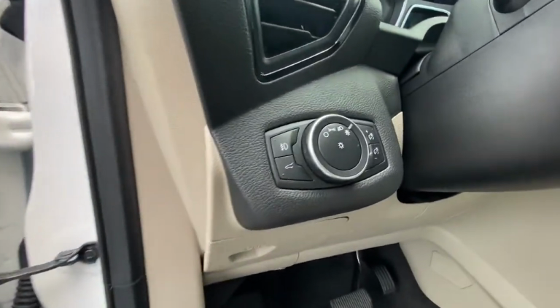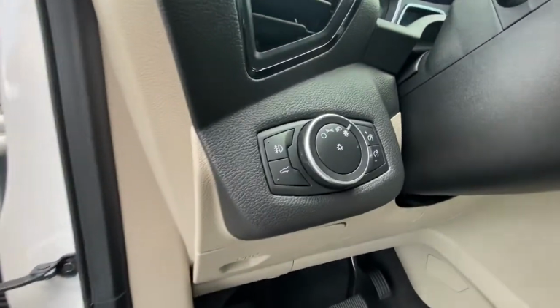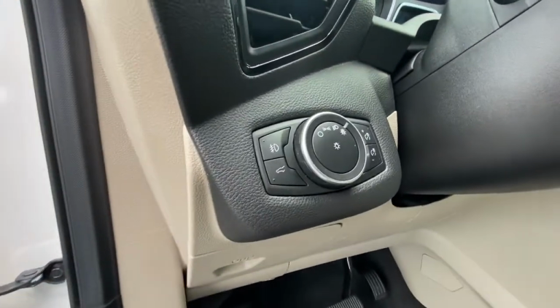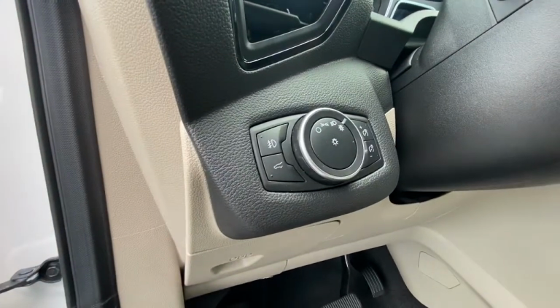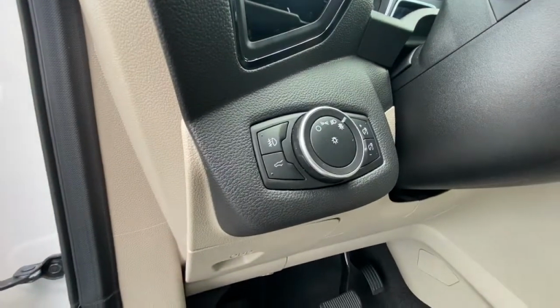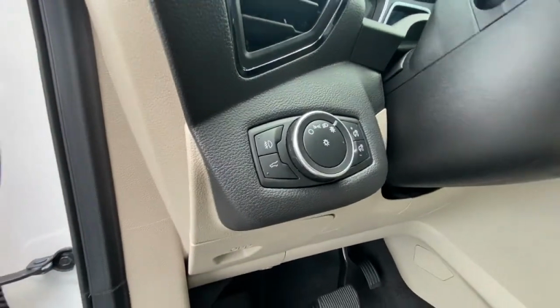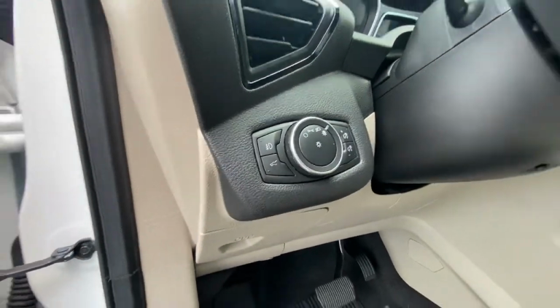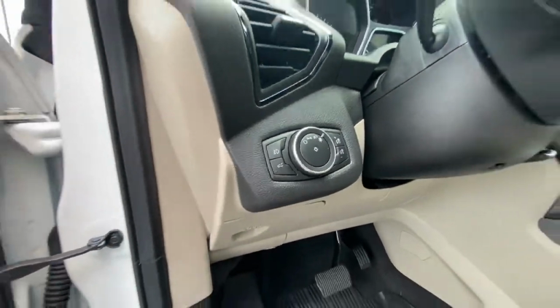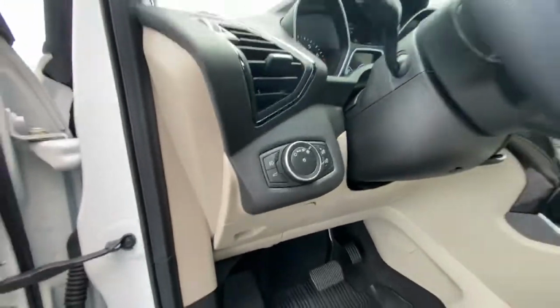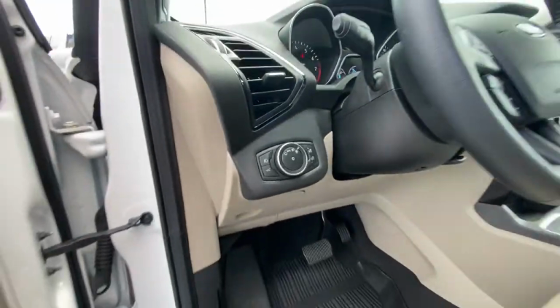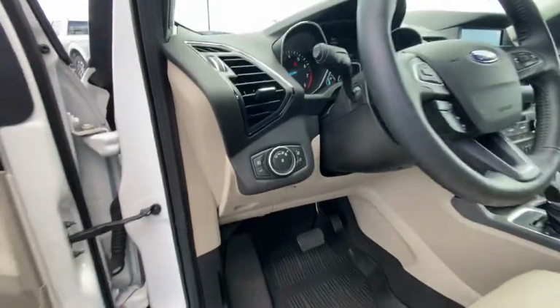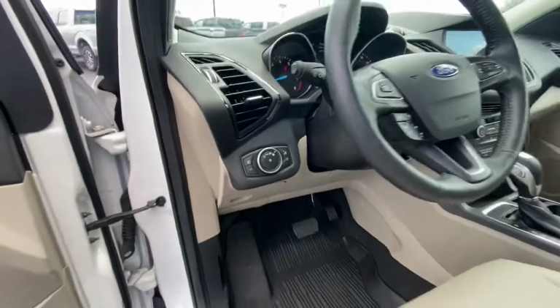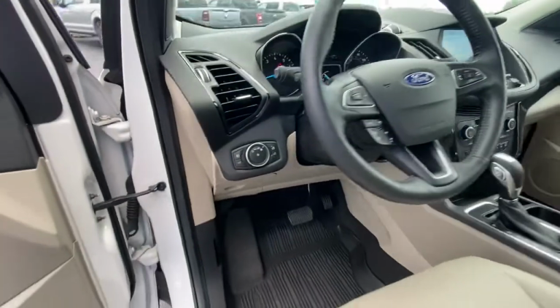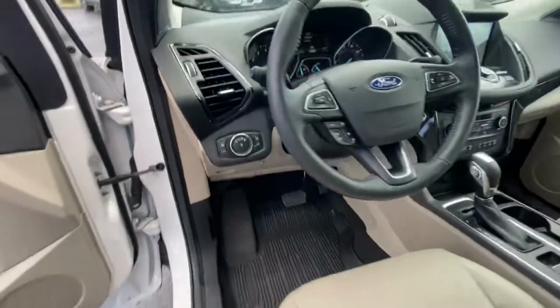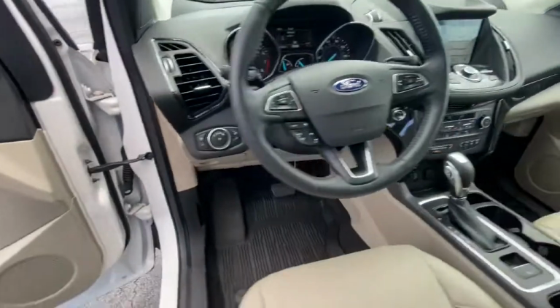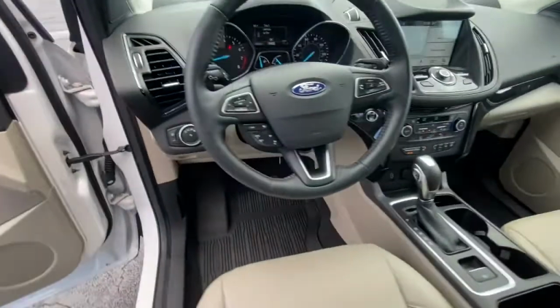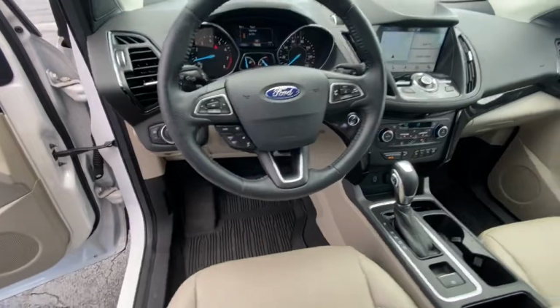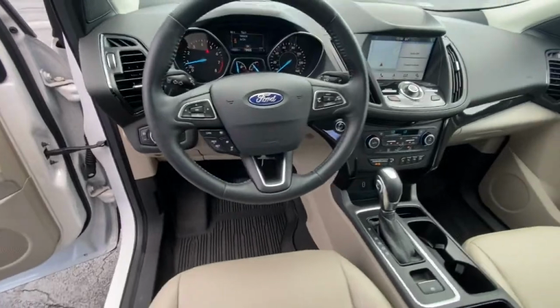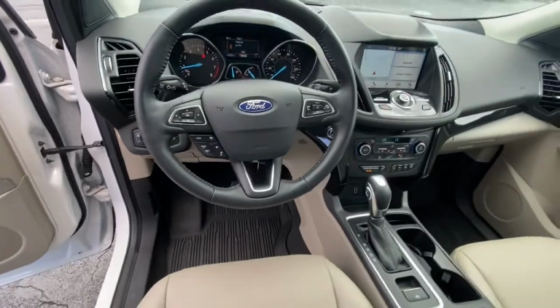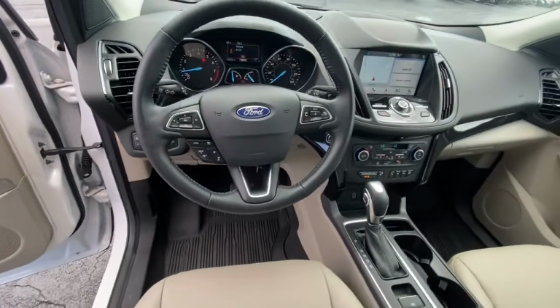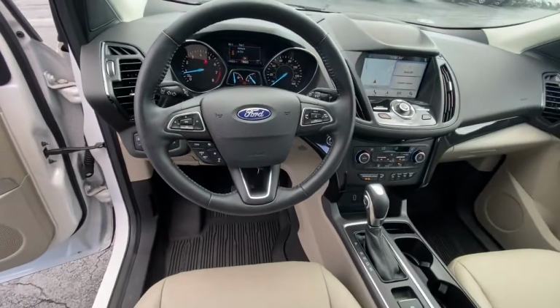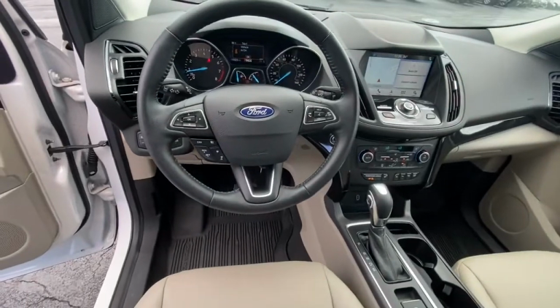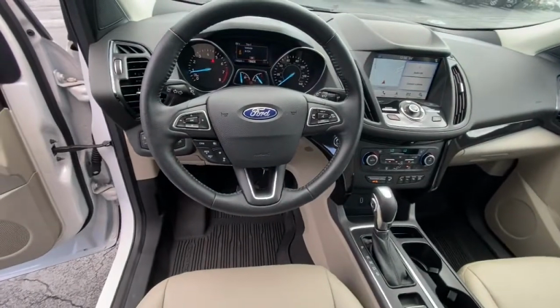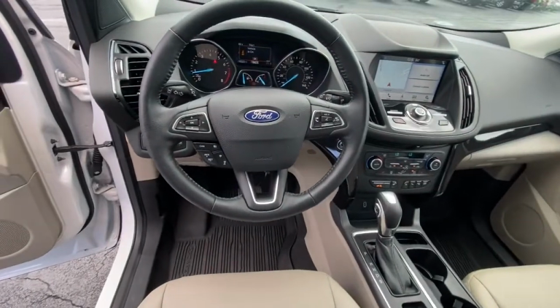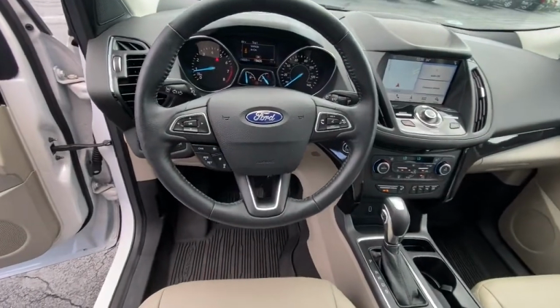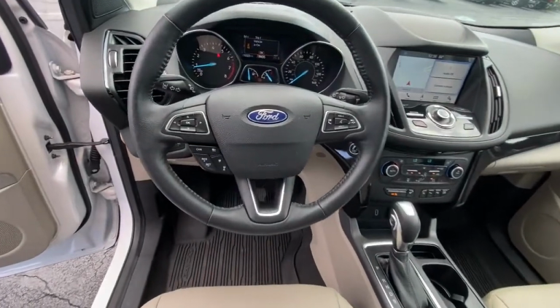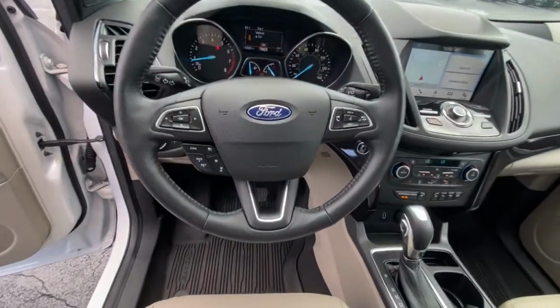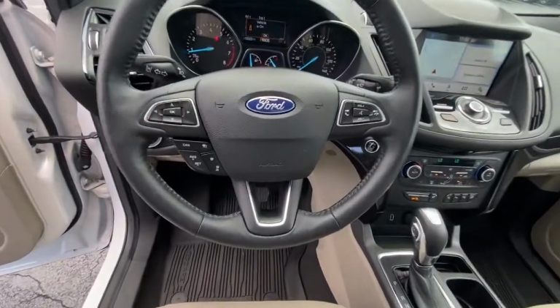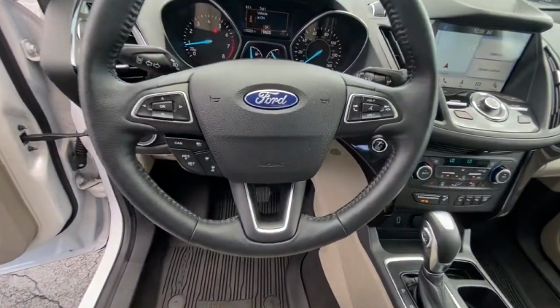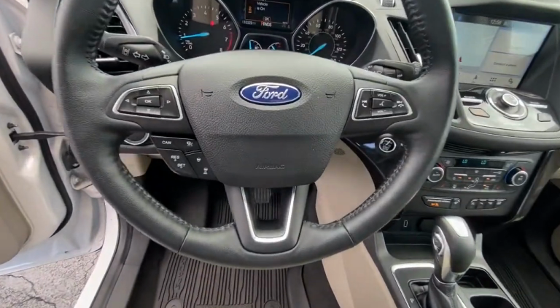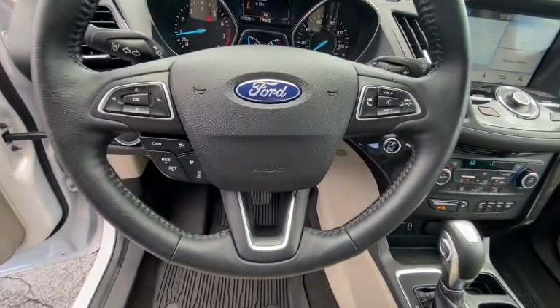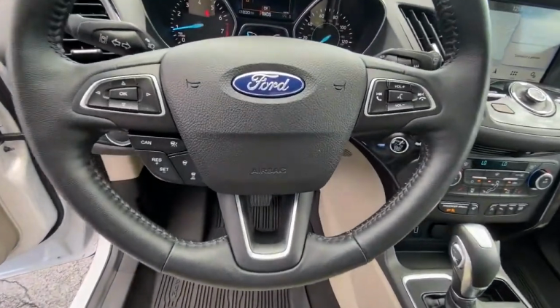Fog lamps, power passenger seat, power driver seat, blind spot monitor, and electronic stability control.